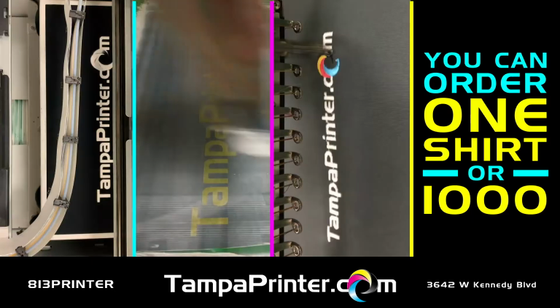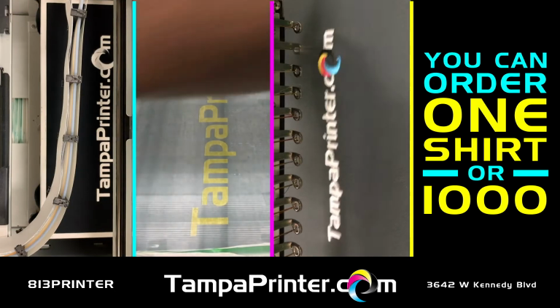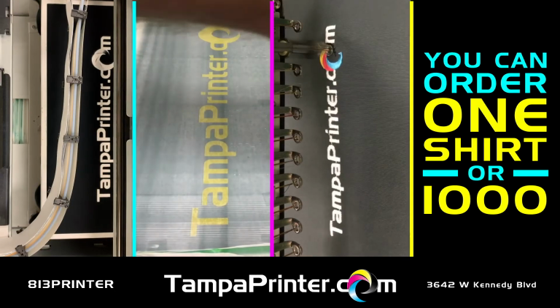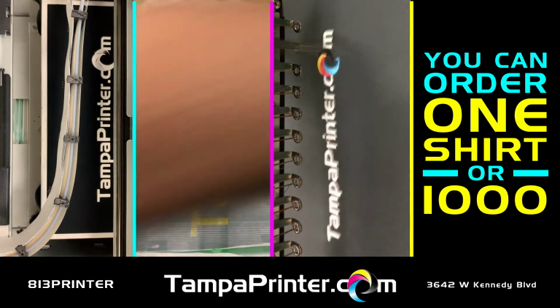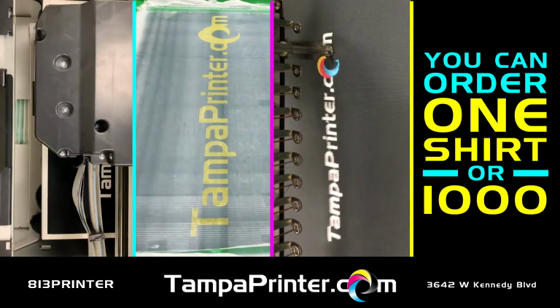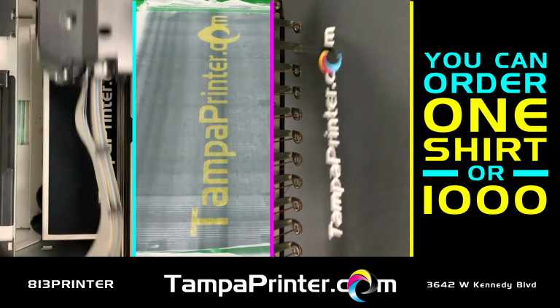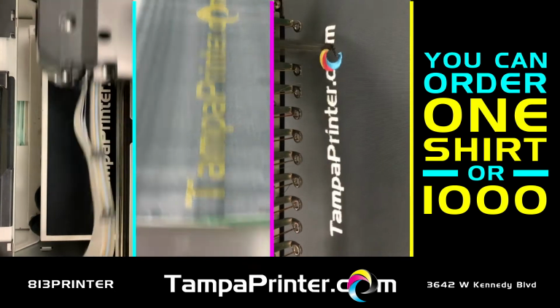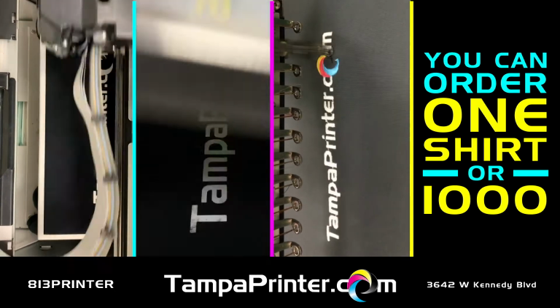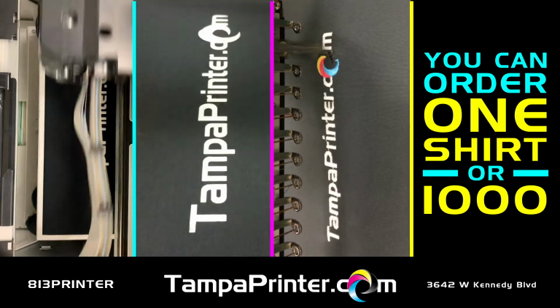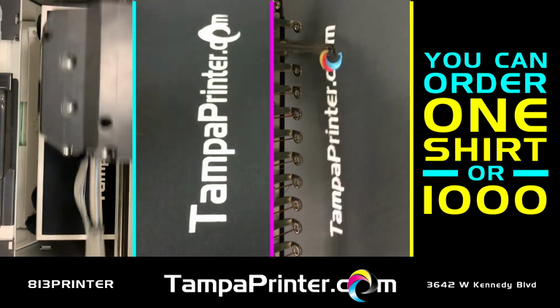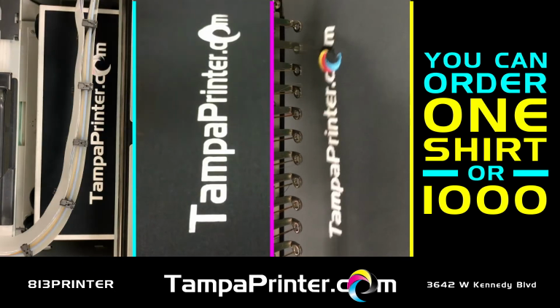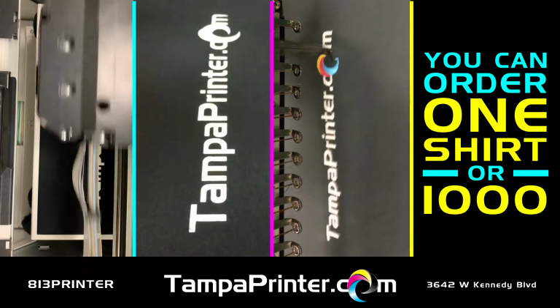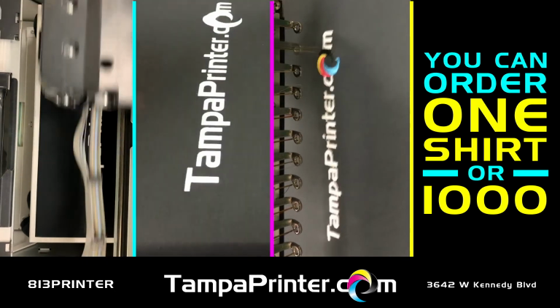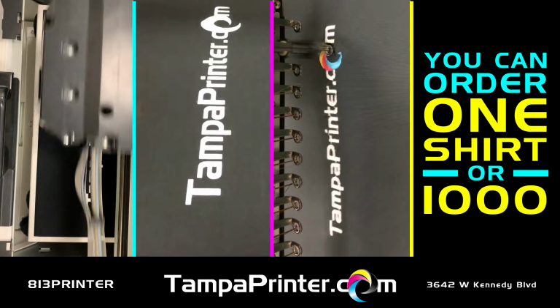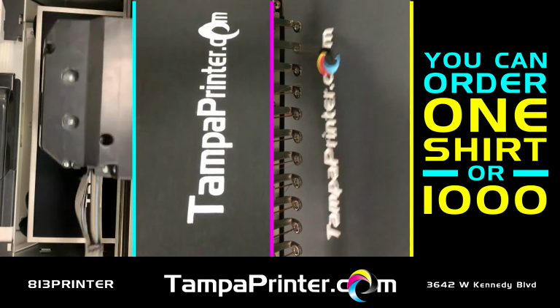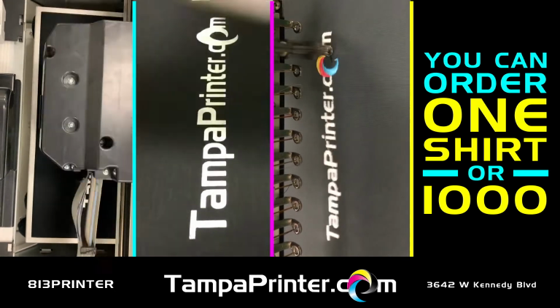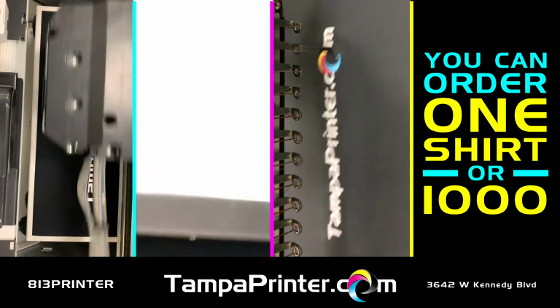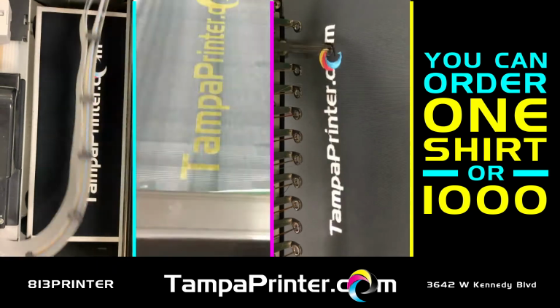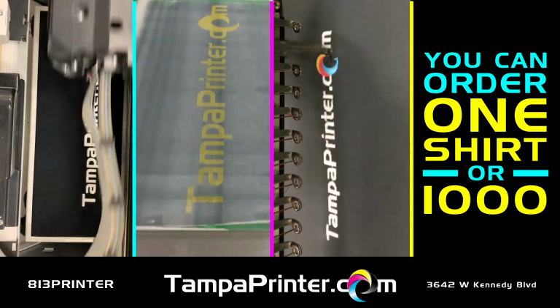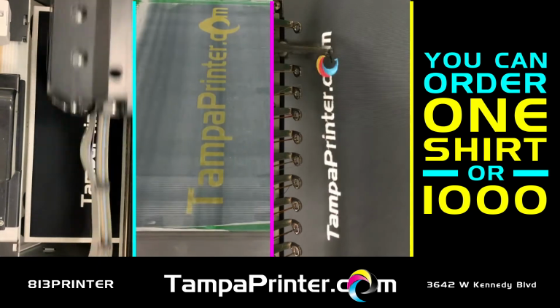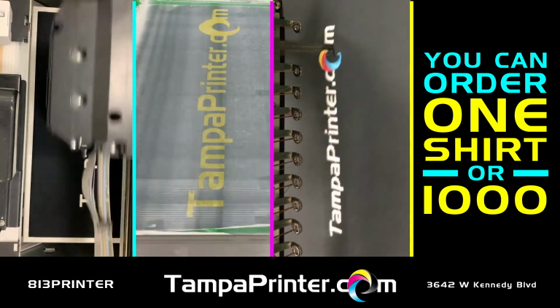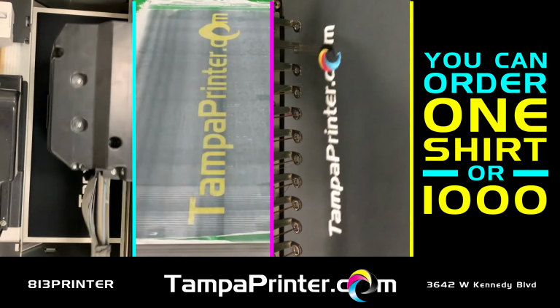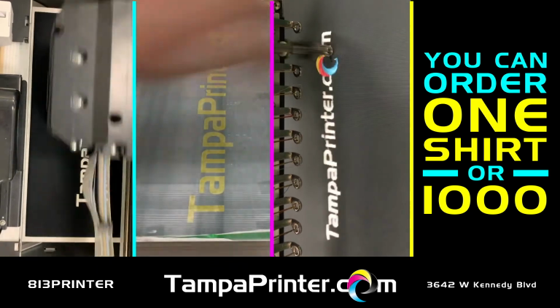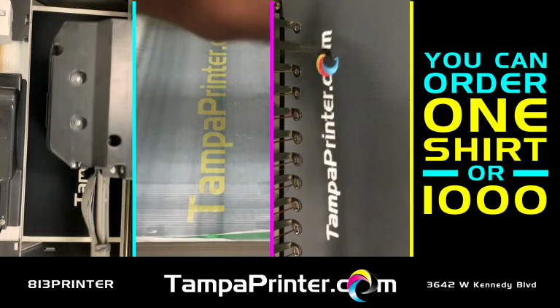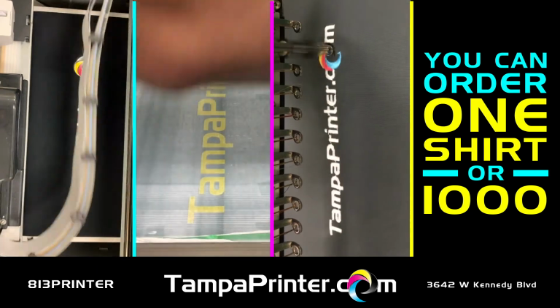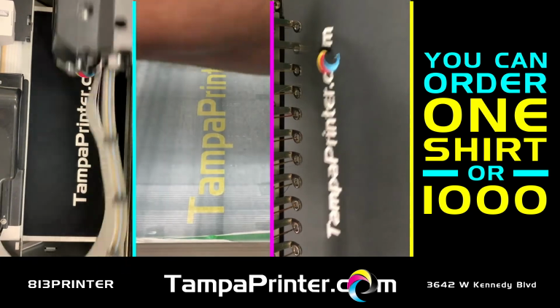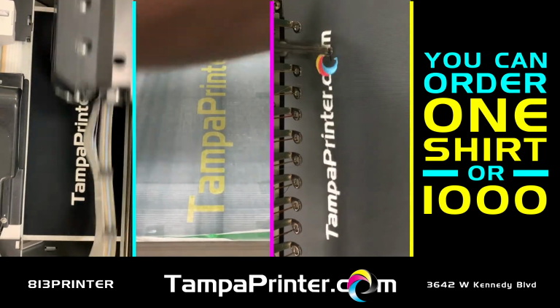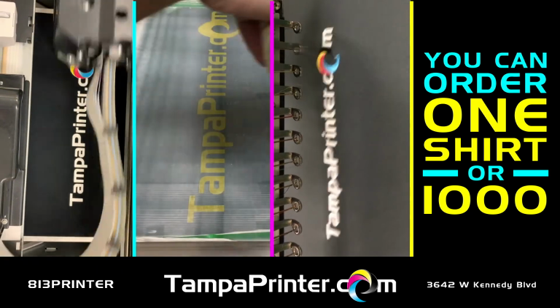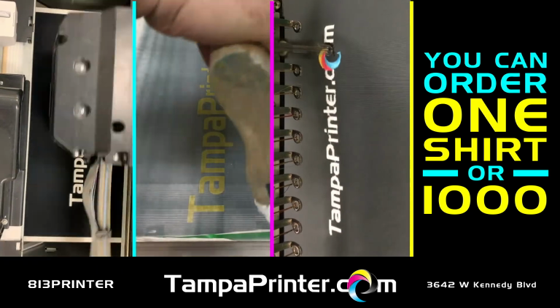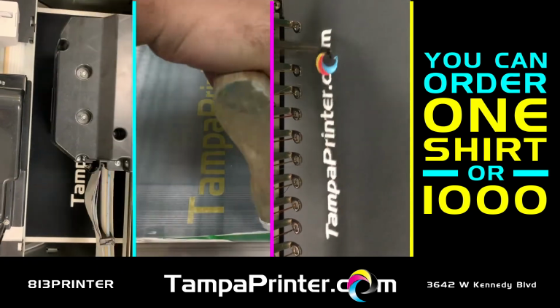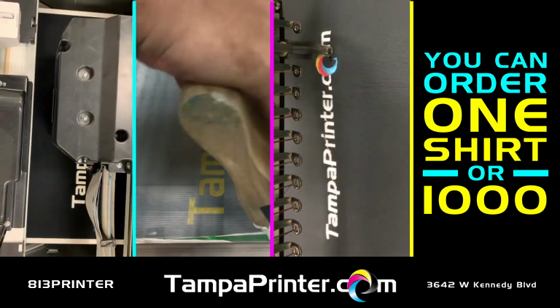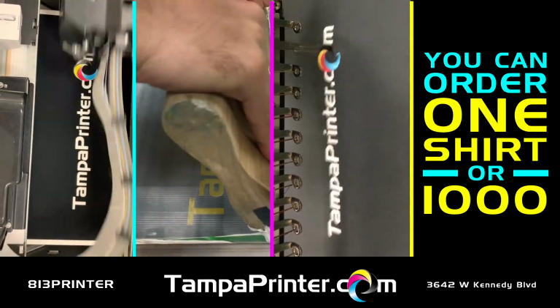We print shirts and hats using direct-to-garments screen printing and embroidery. You can order one shirt or 1,000.